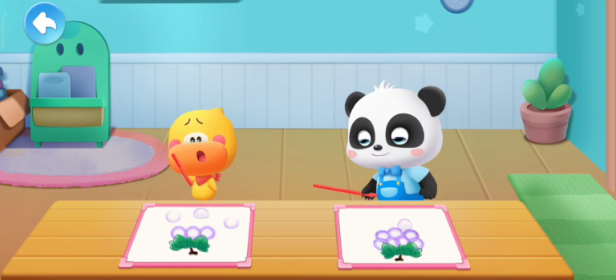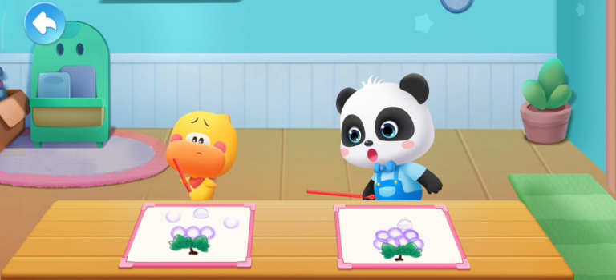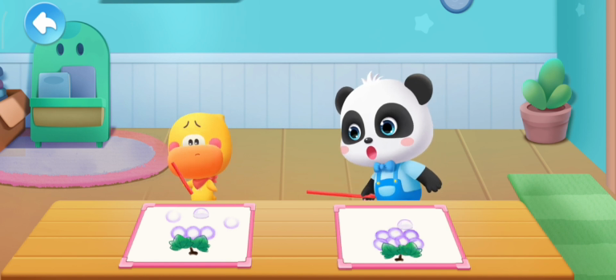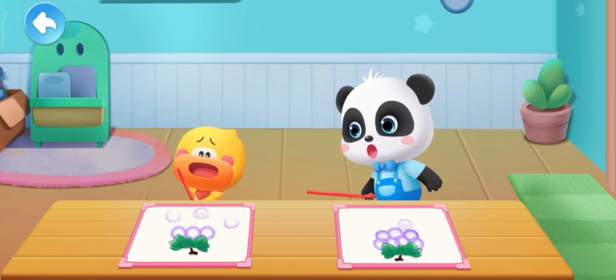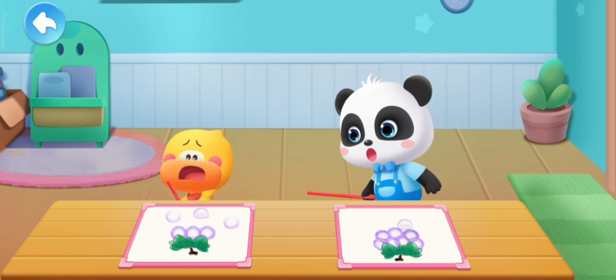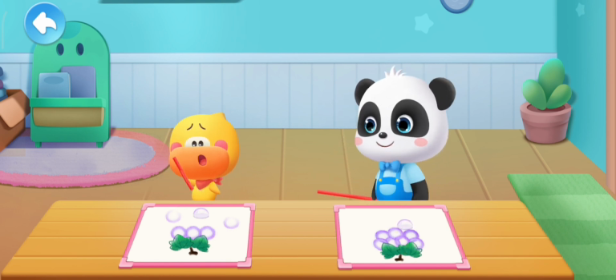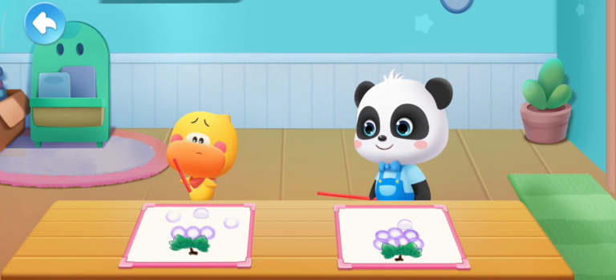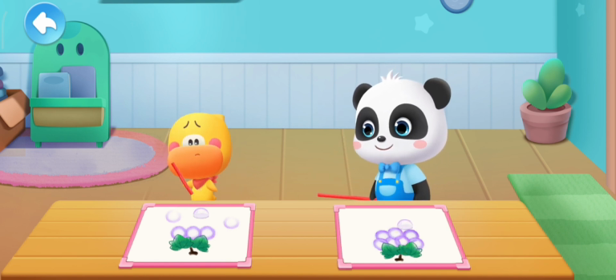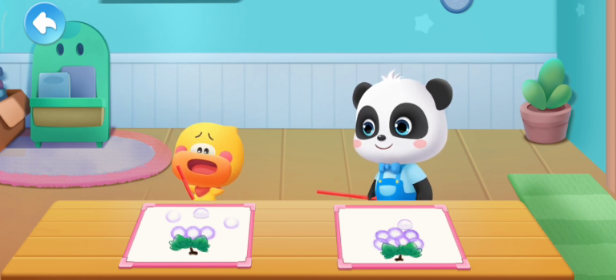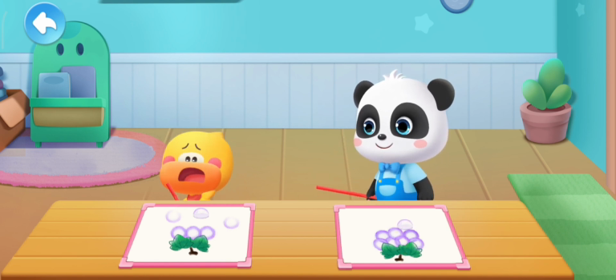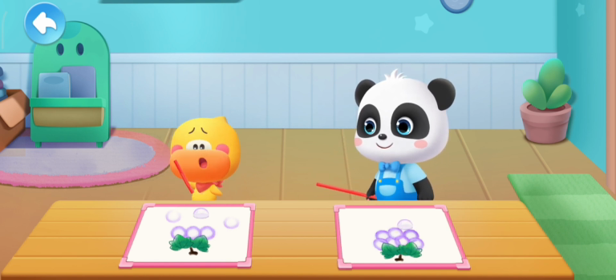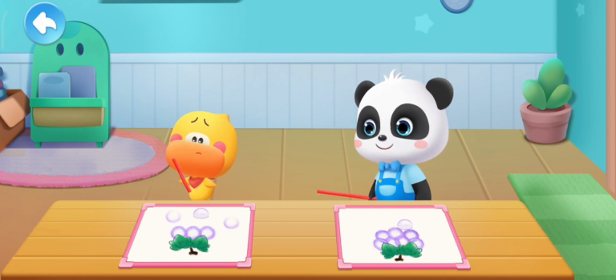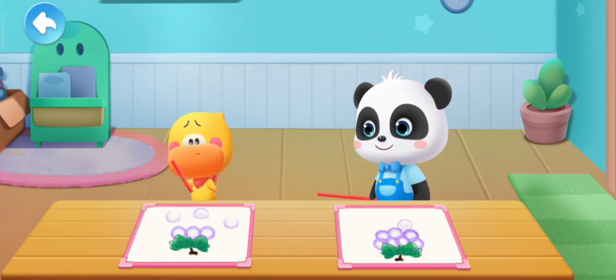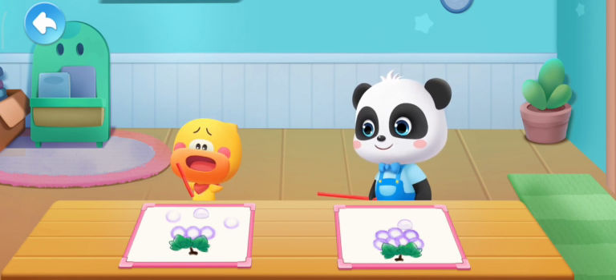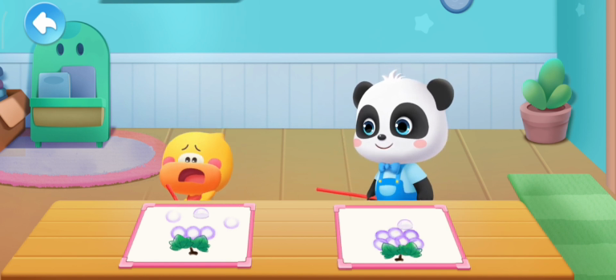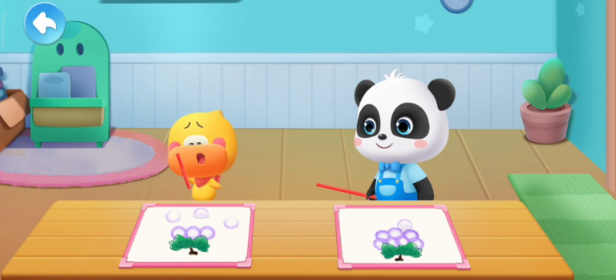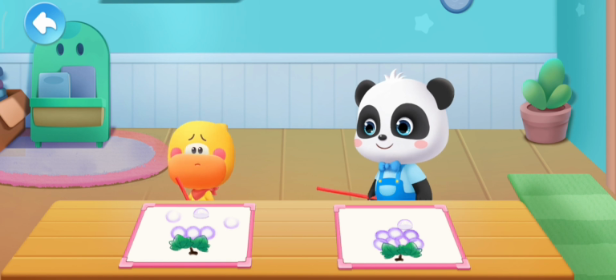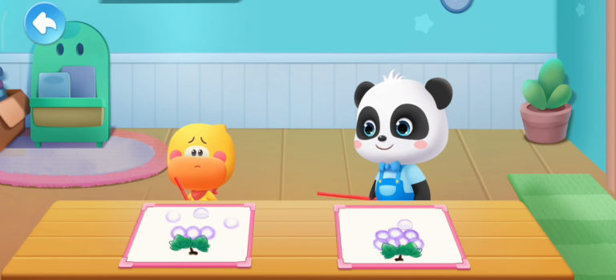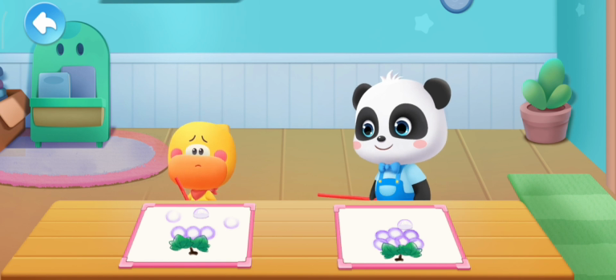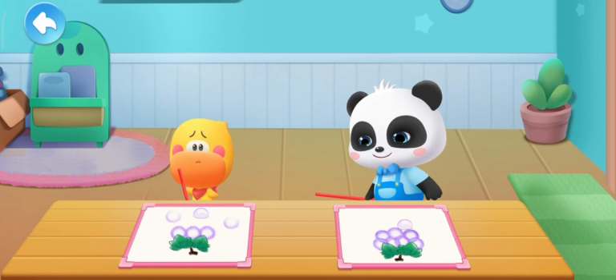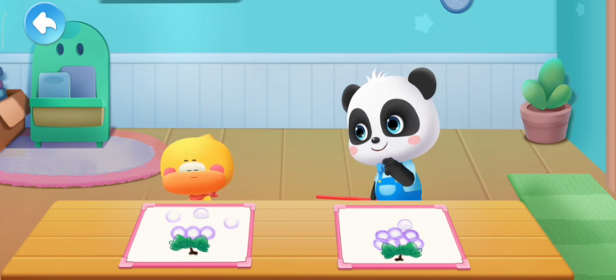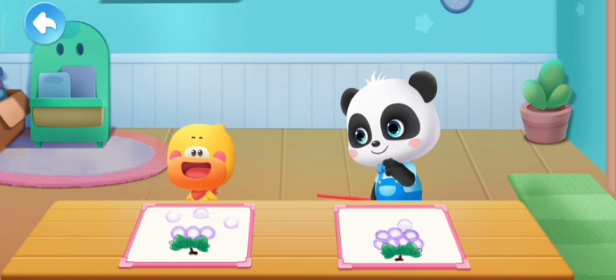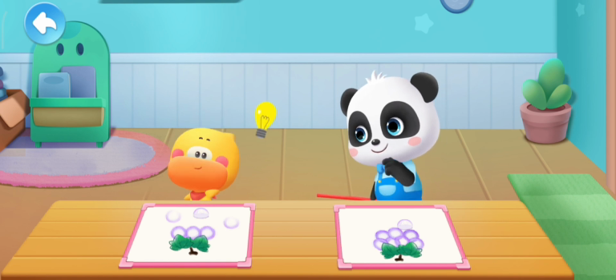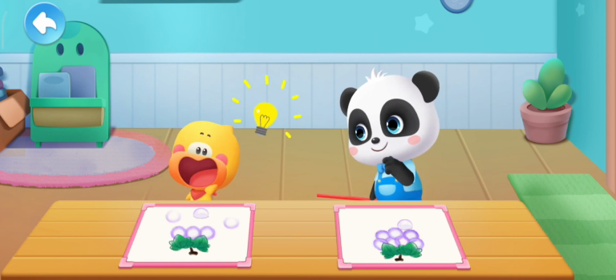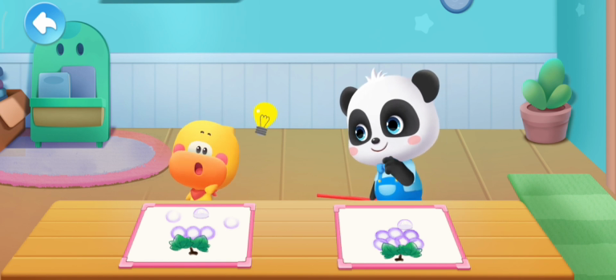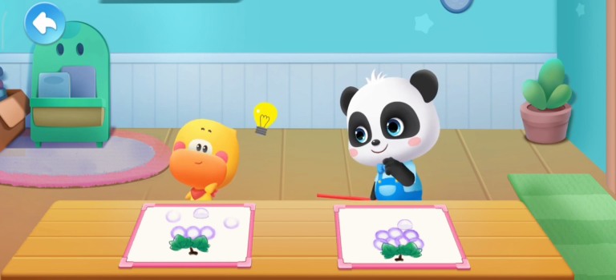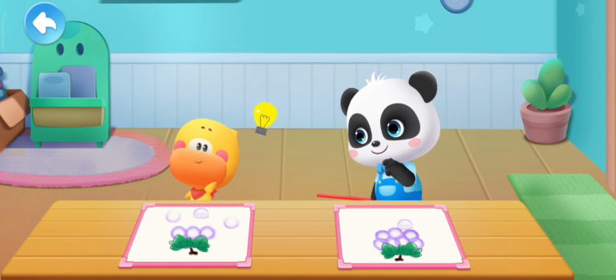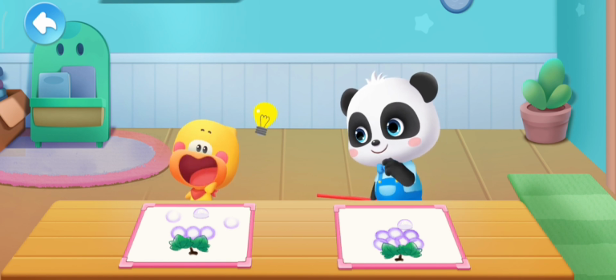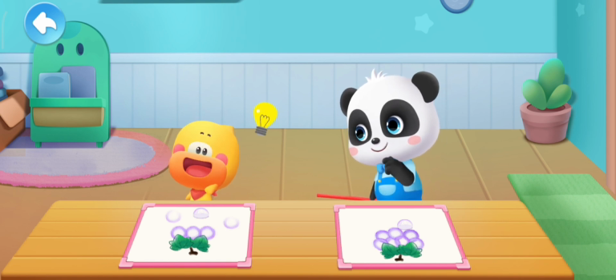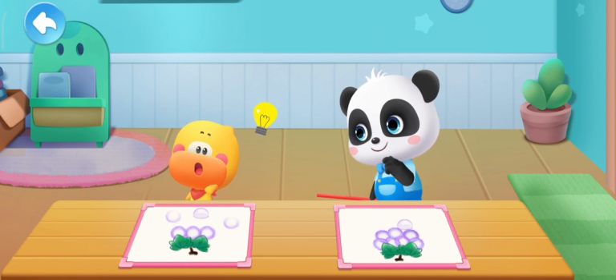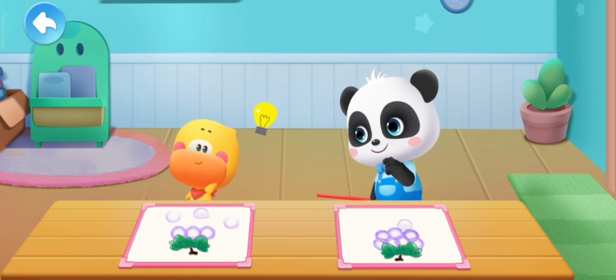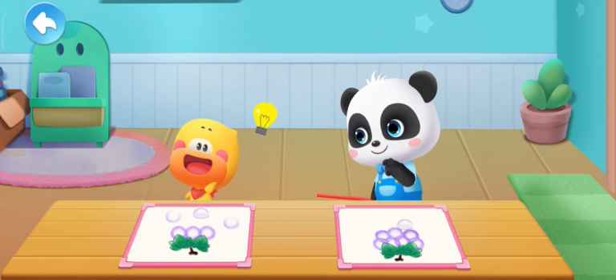My bubbles are in the wrong places again. Got it! I can move the bubbles!